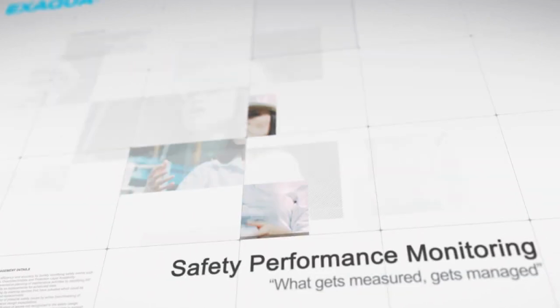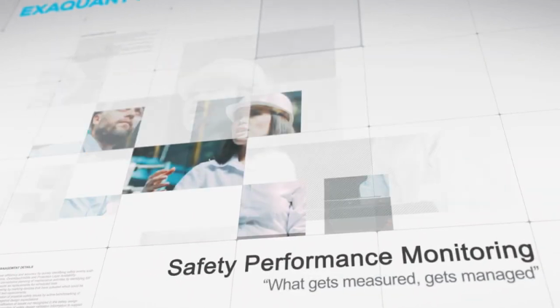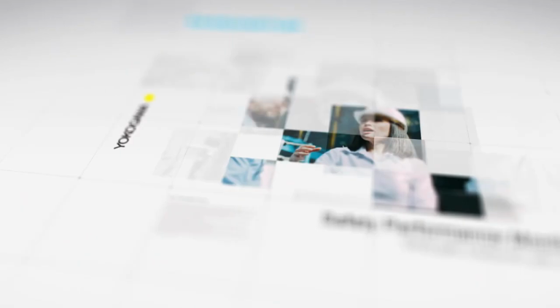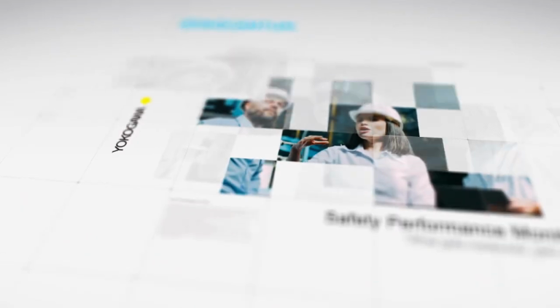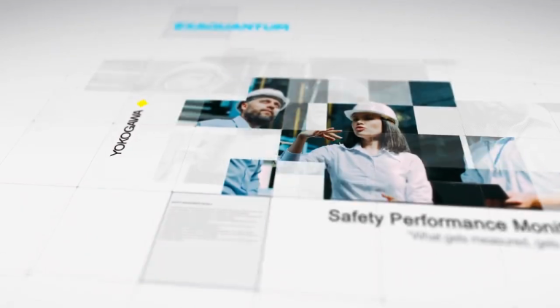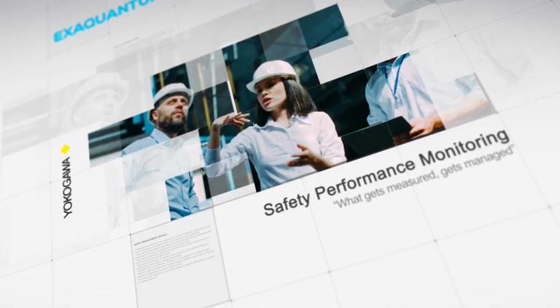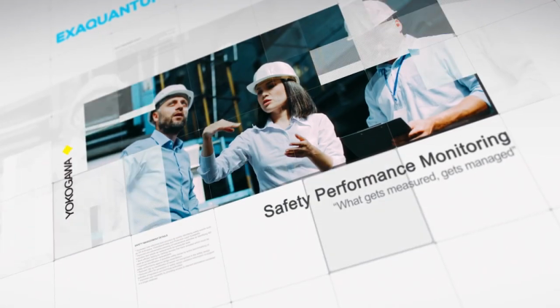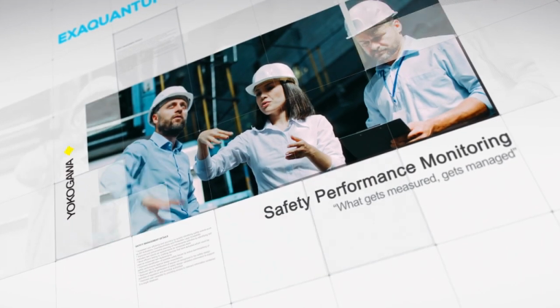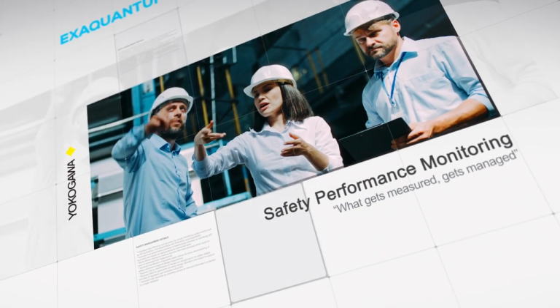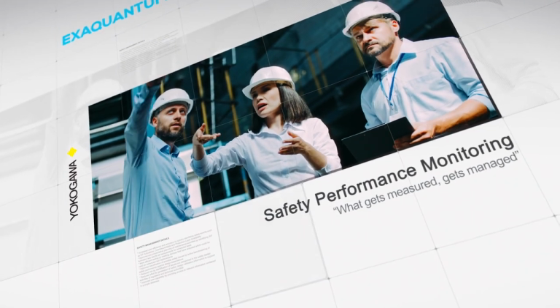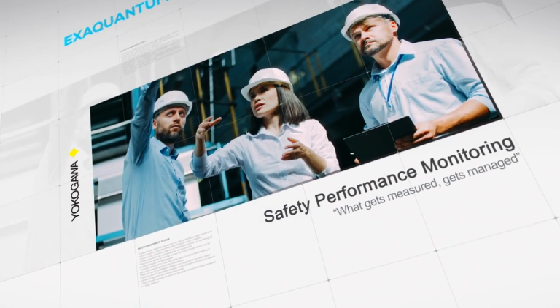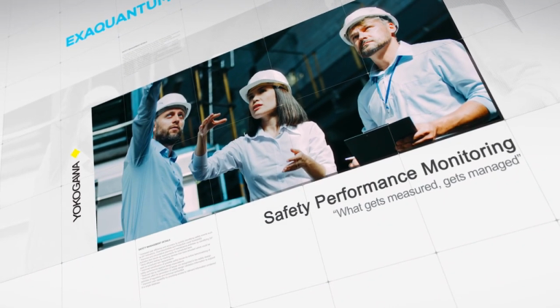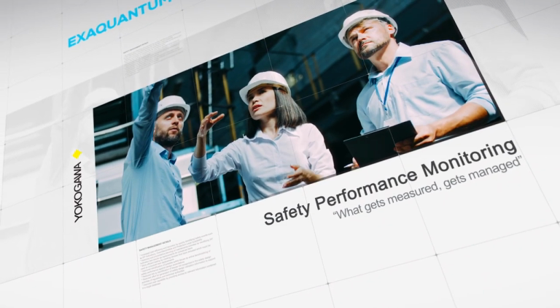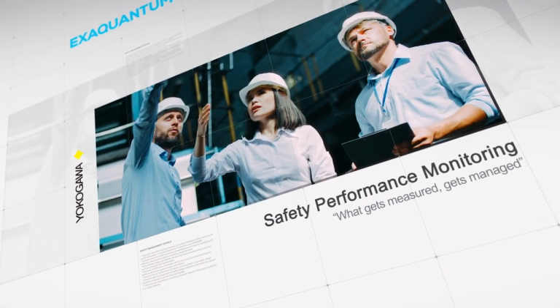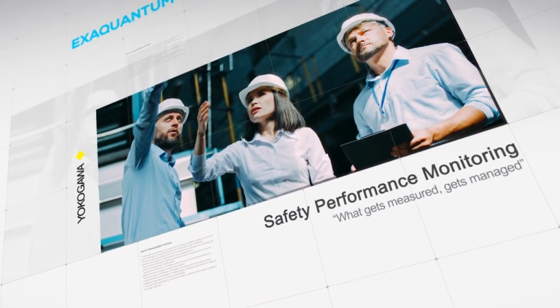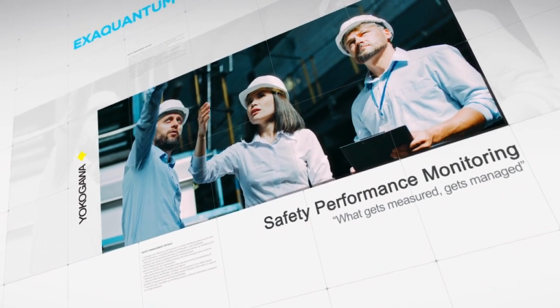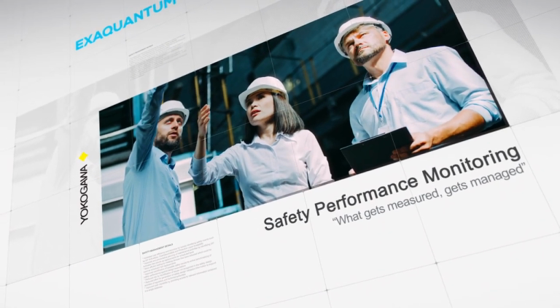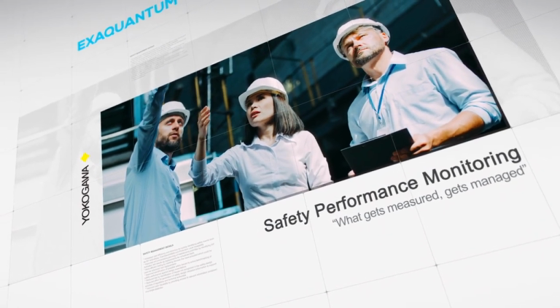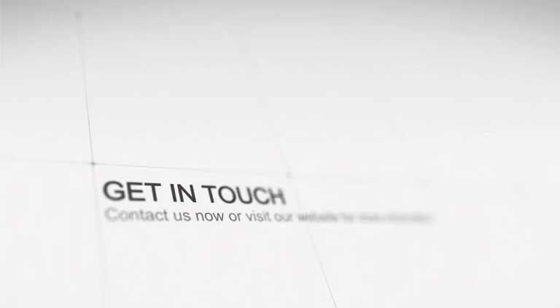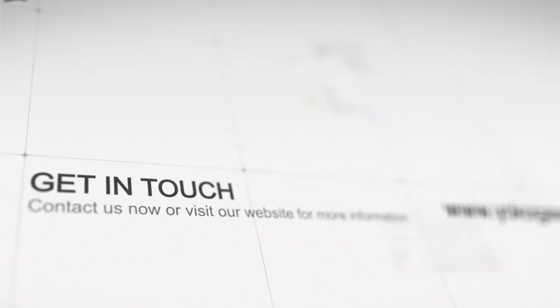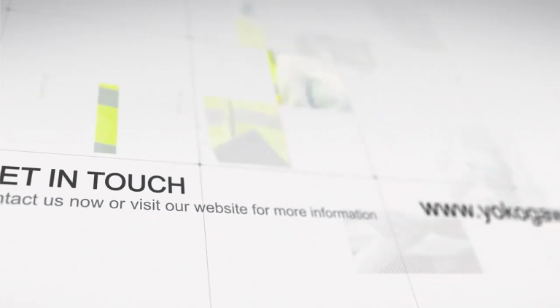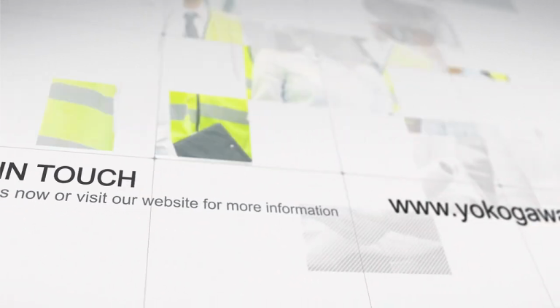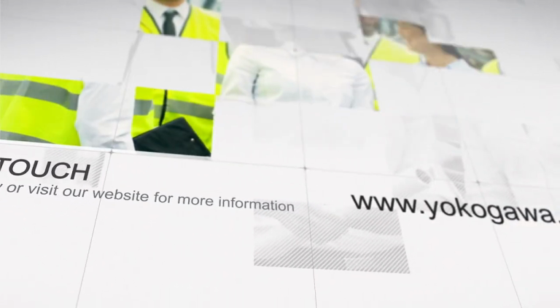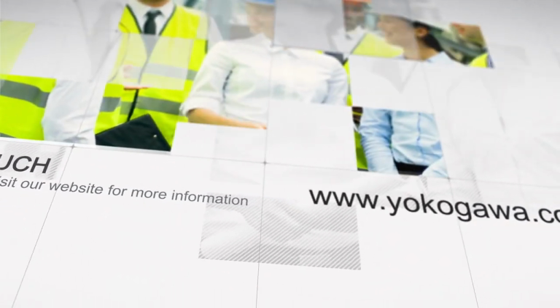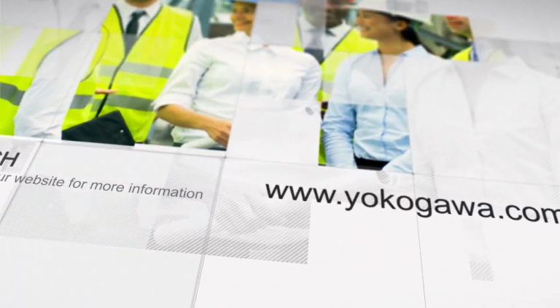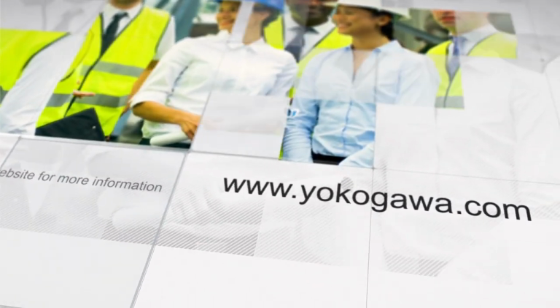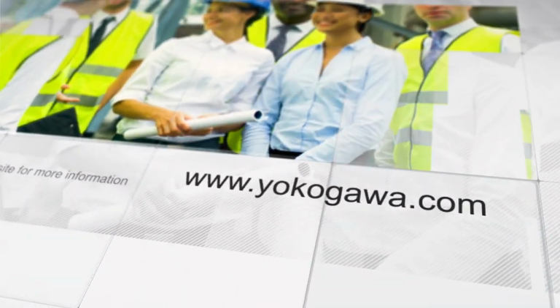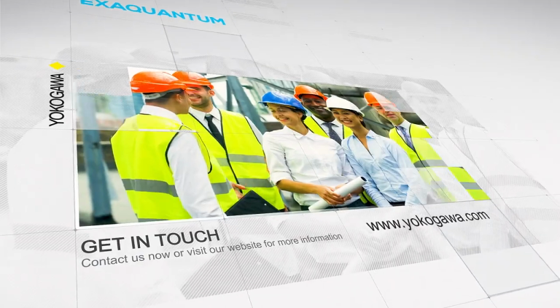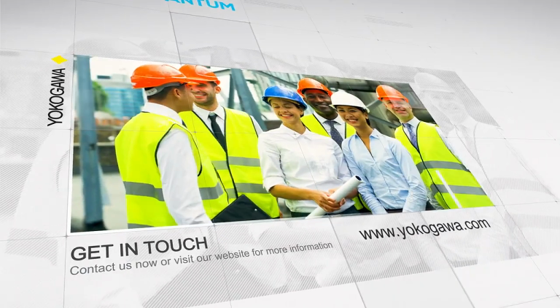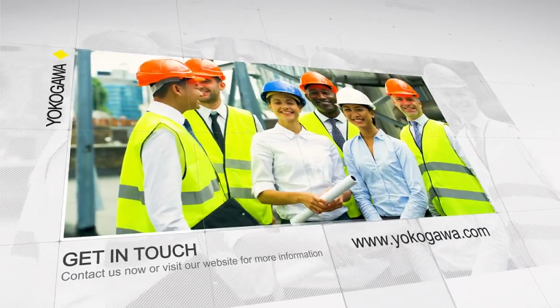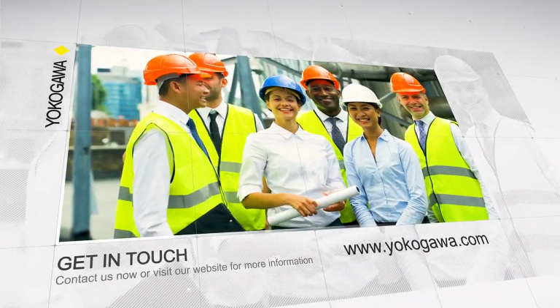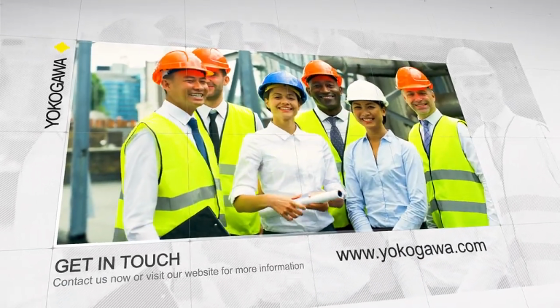What gets measured, gets managed. Talk to Yokogawa about how we can help measure your safety system performance.